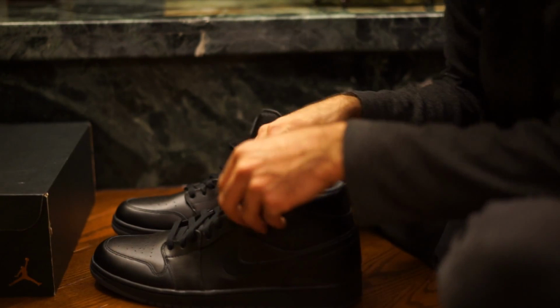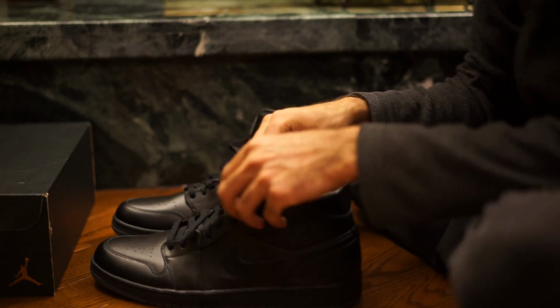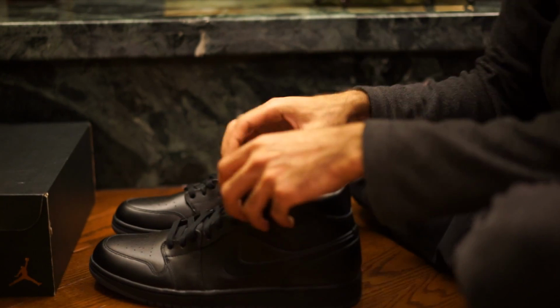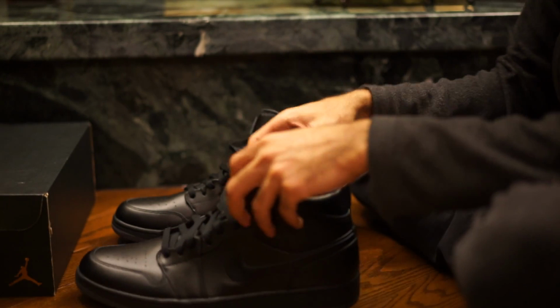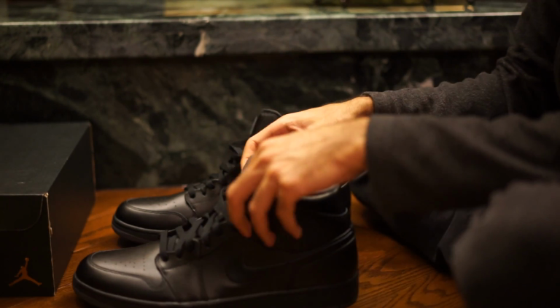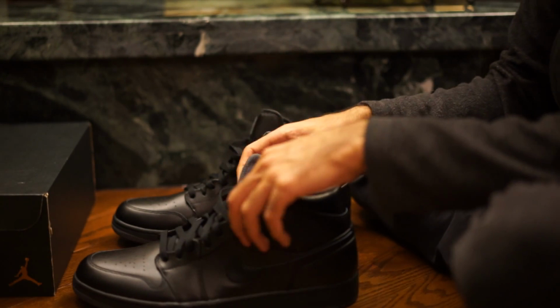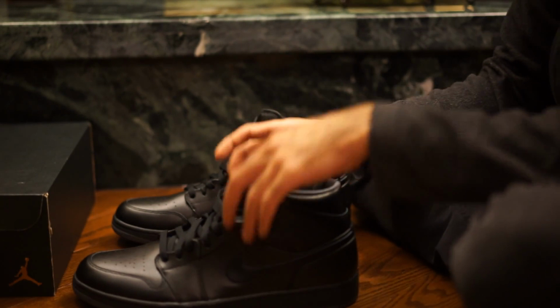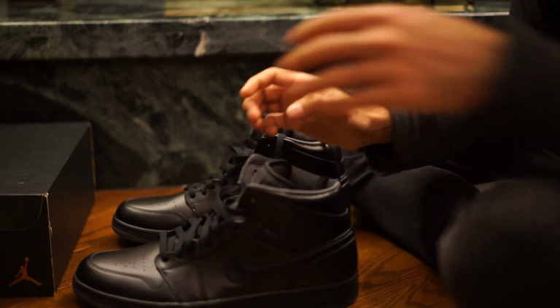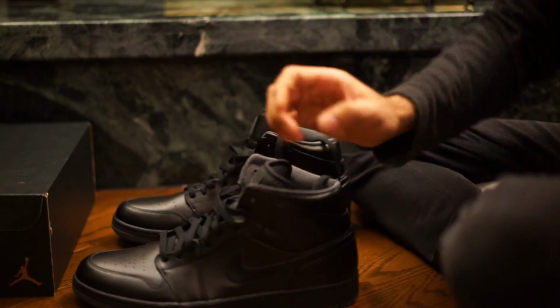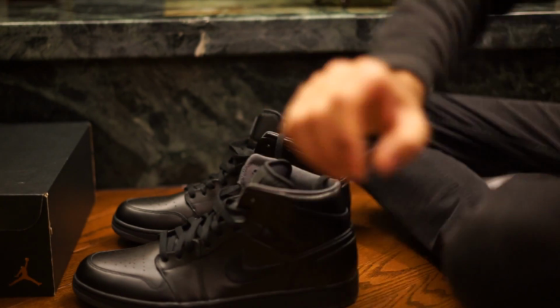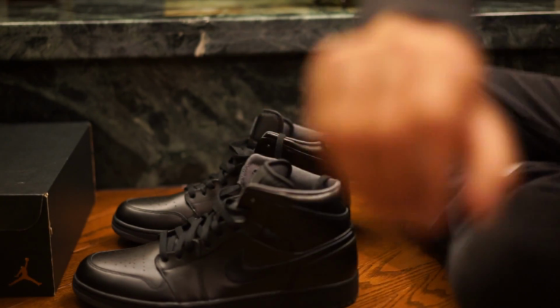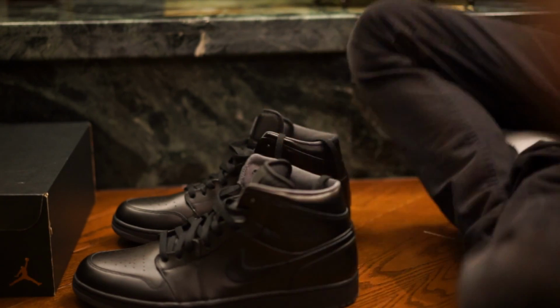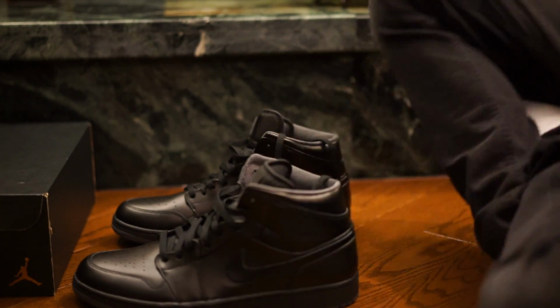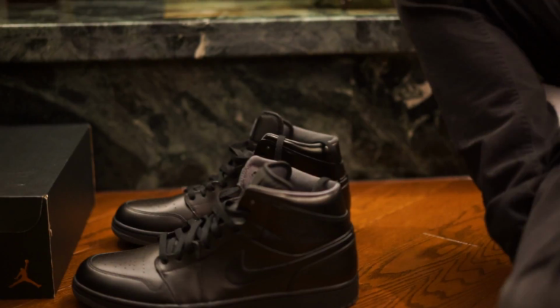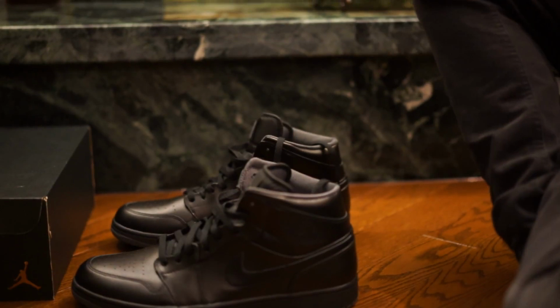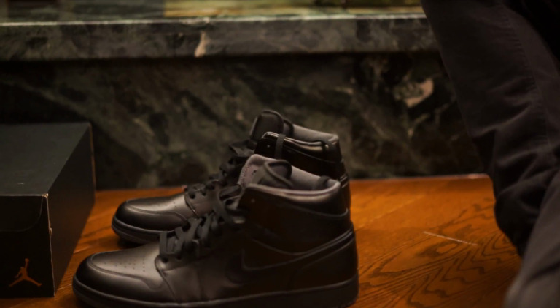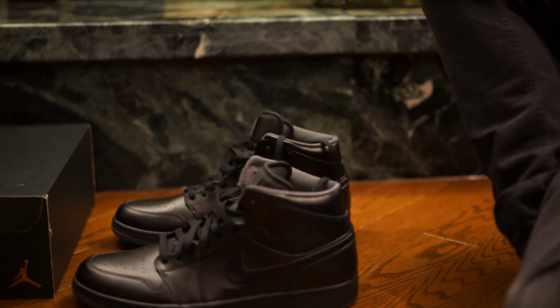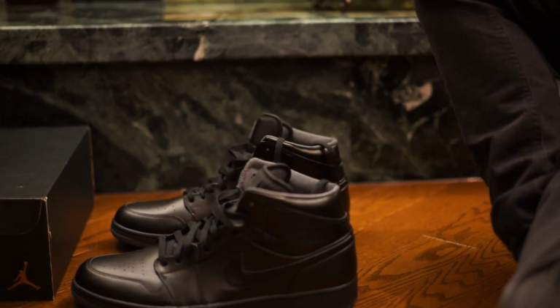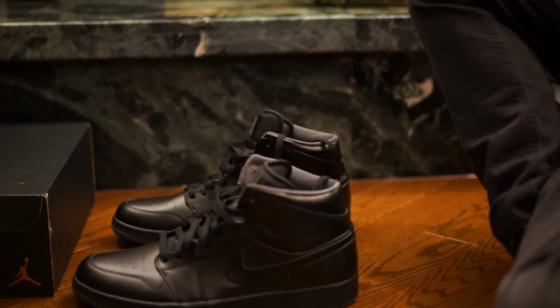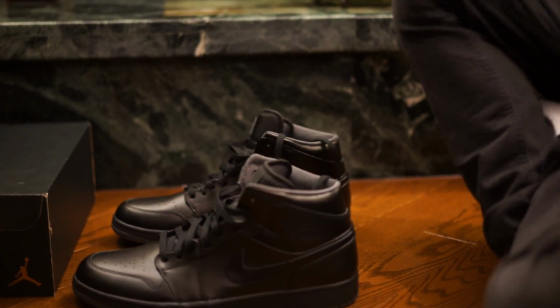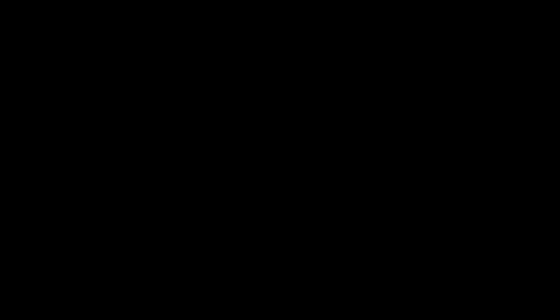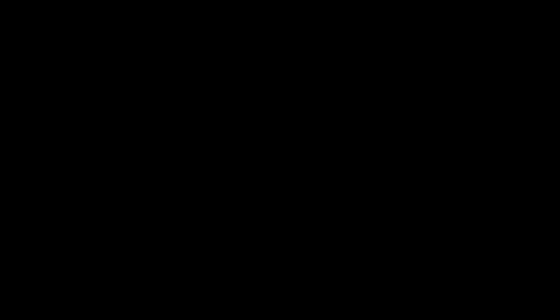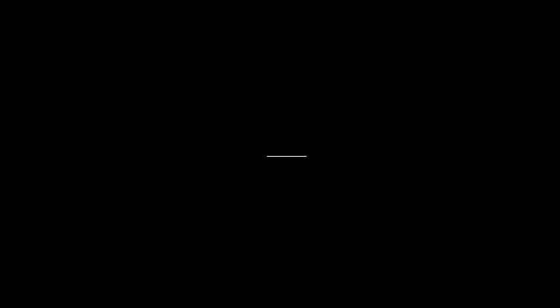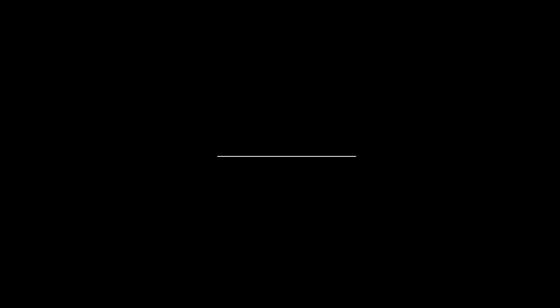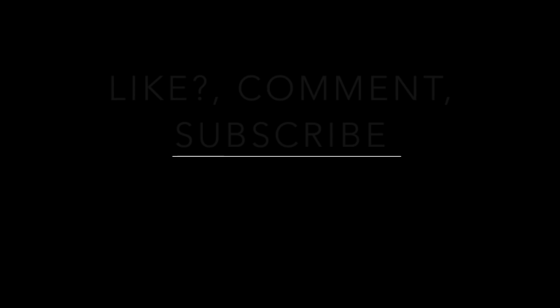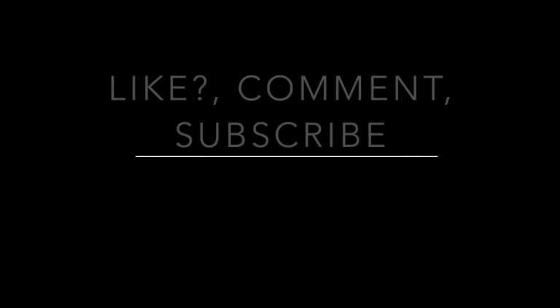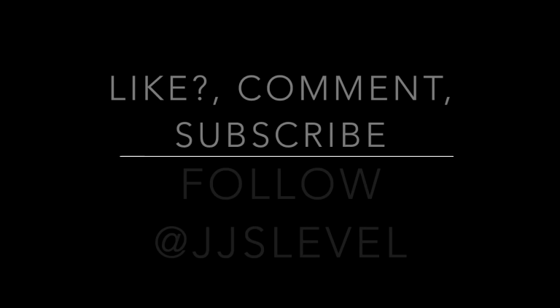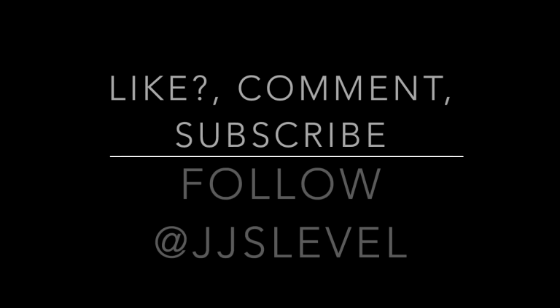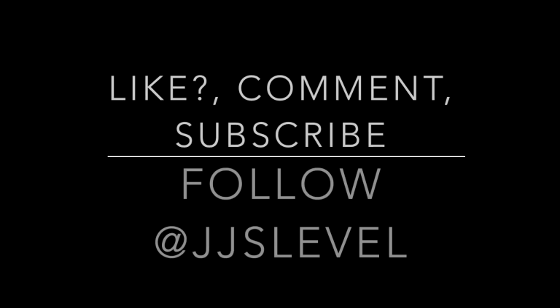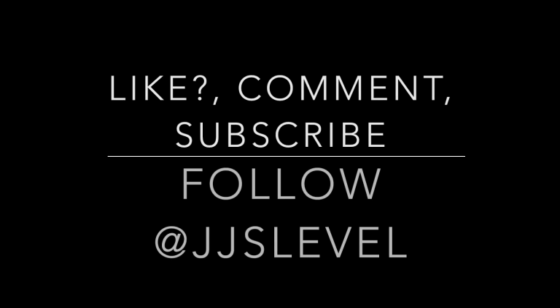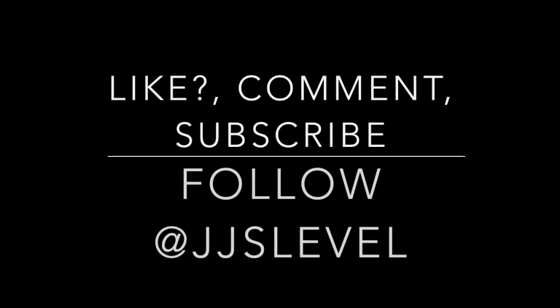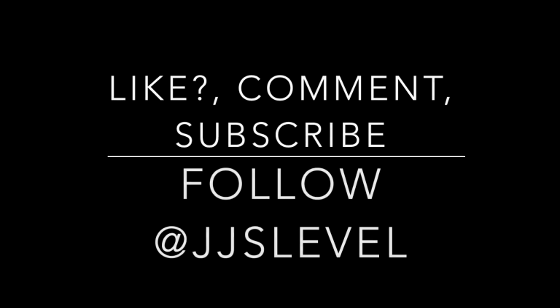If you liked the video, like, comment, and subscribe. Thanks for watching.